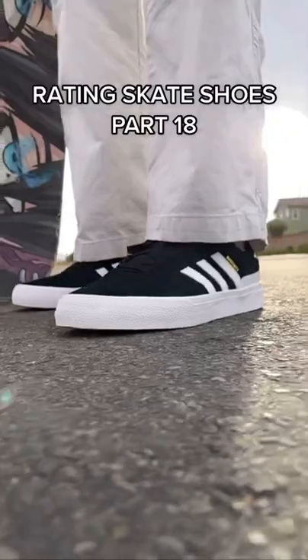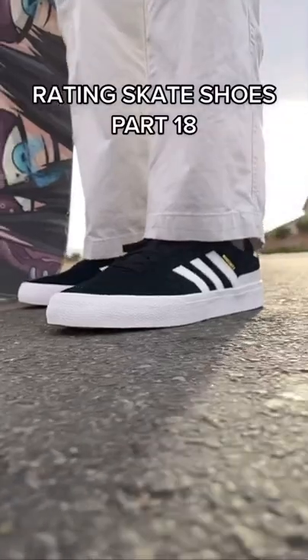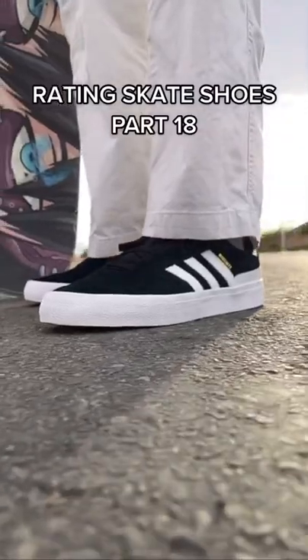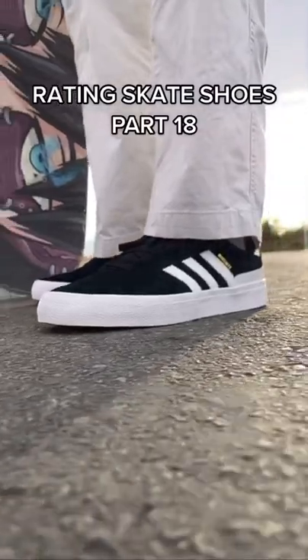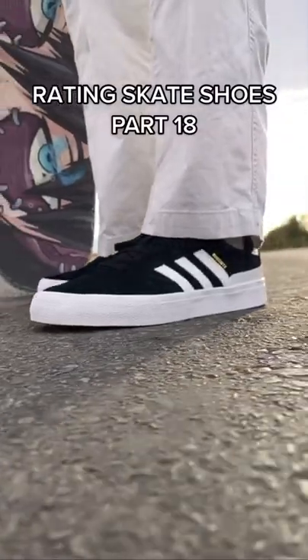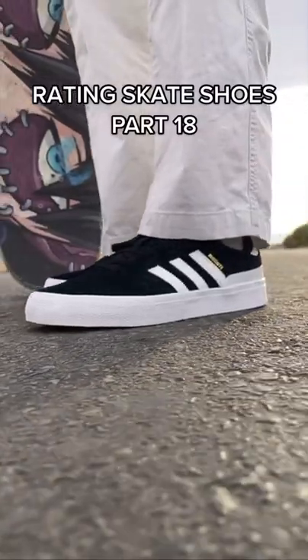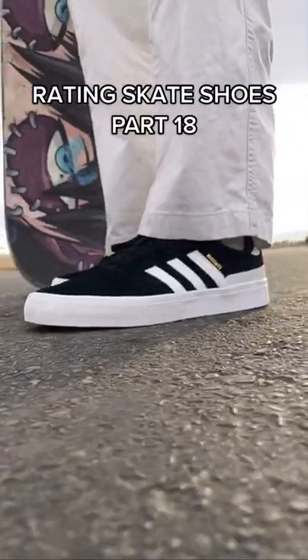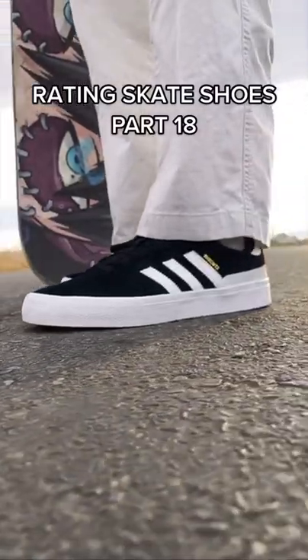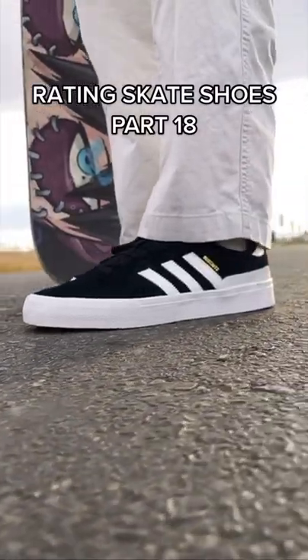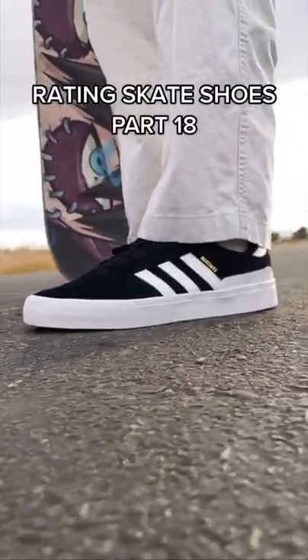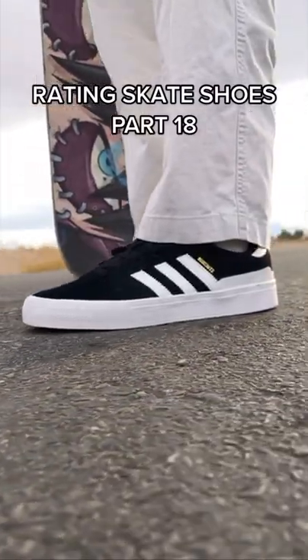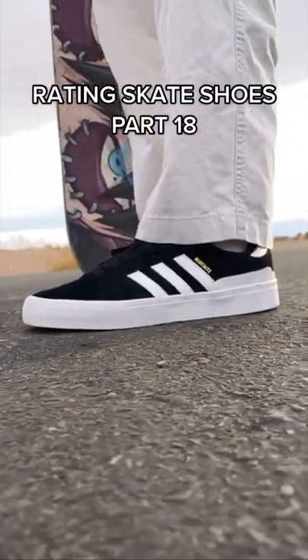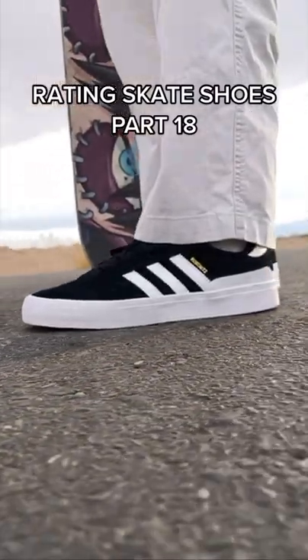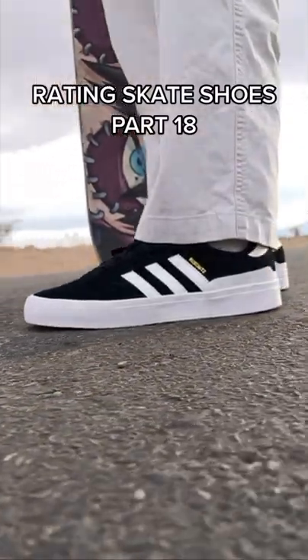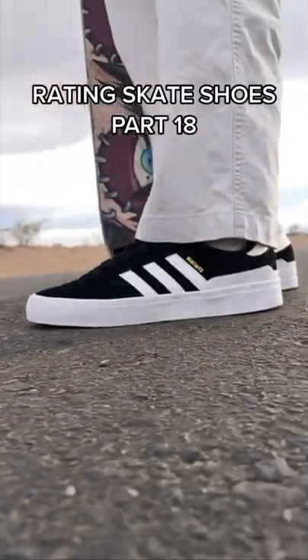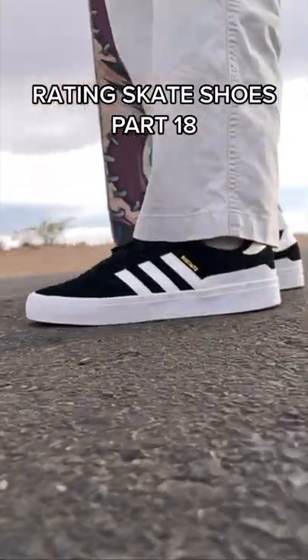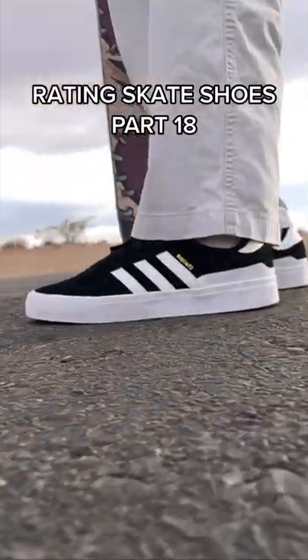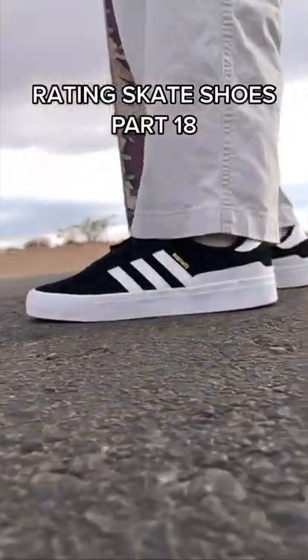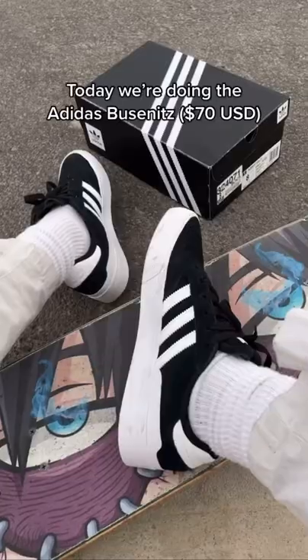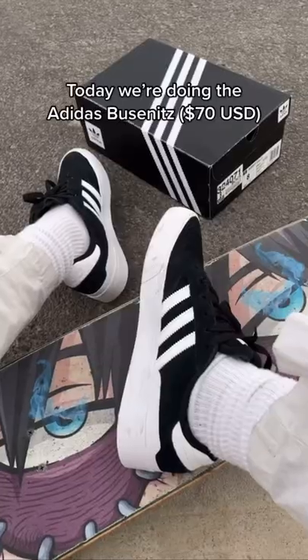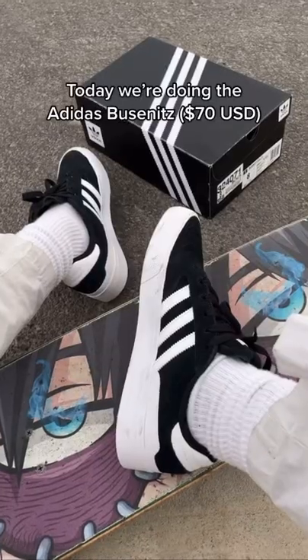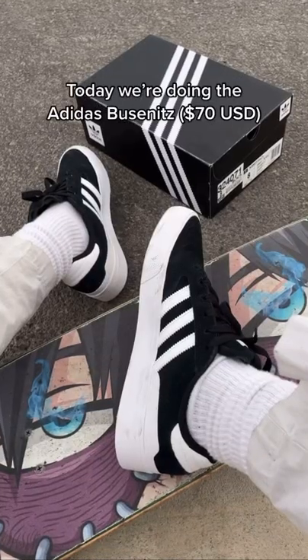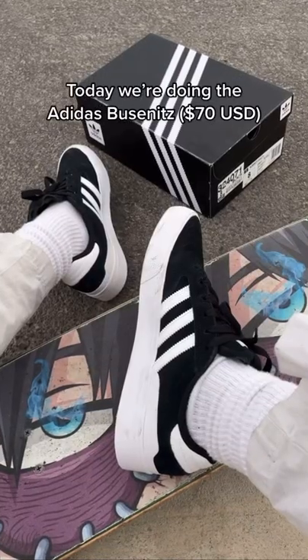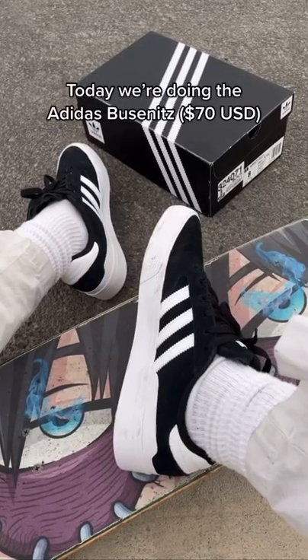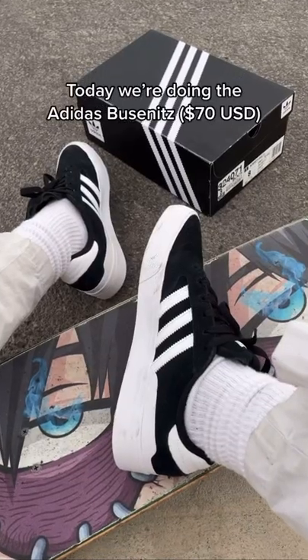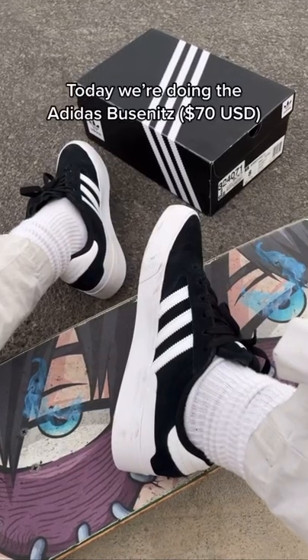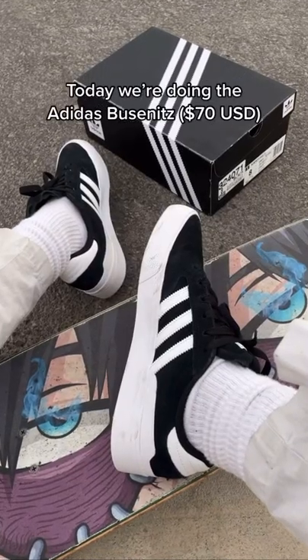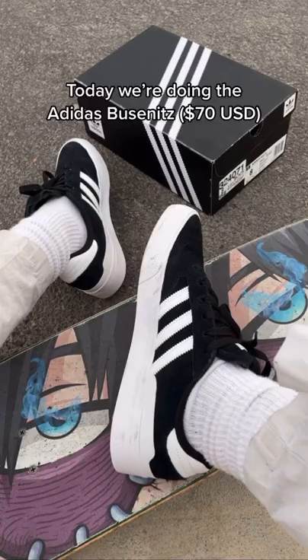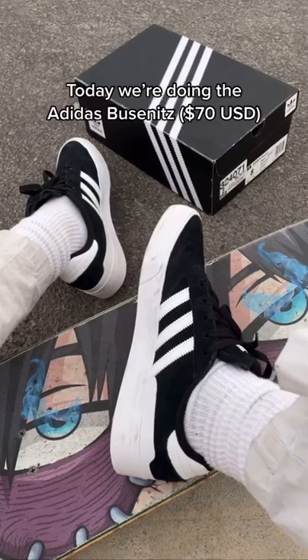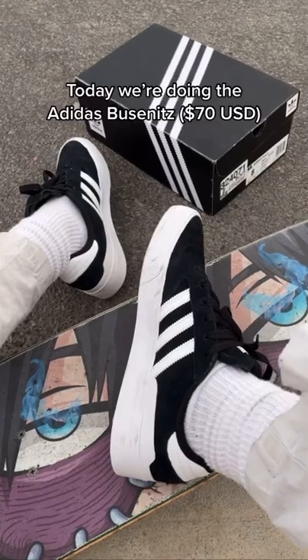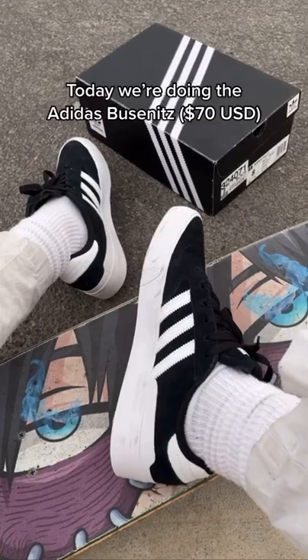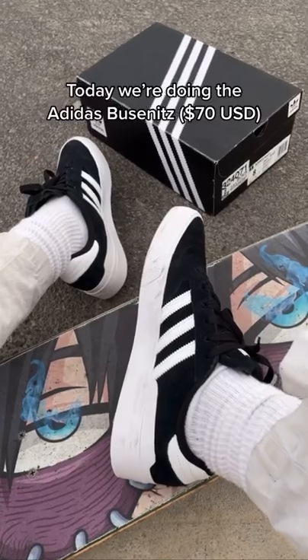Rating Skate Shoes part 18. Today we're doing the Adidas Bucenics.